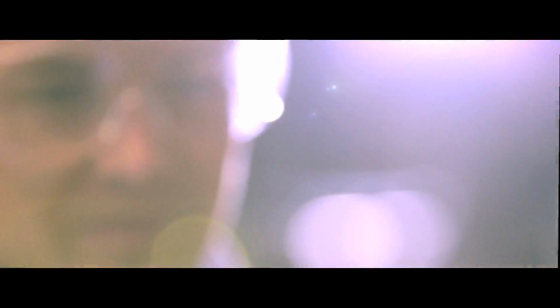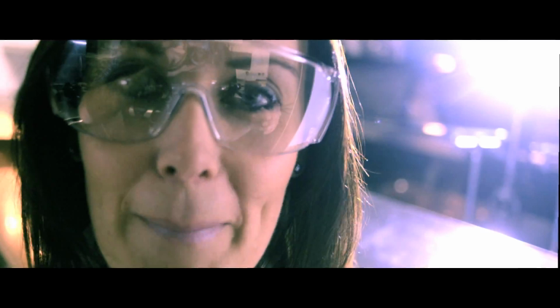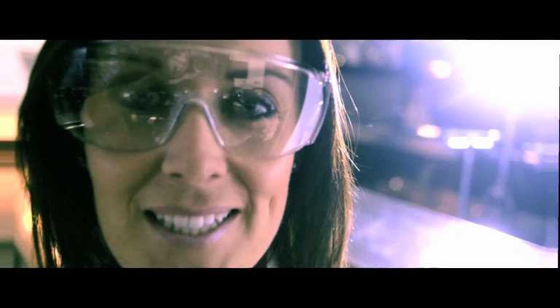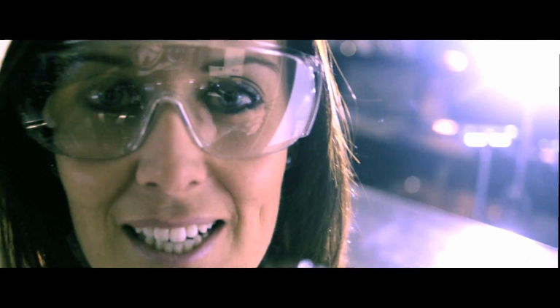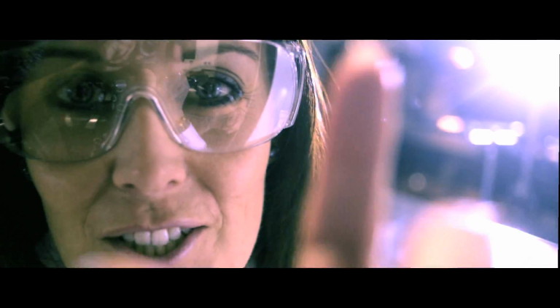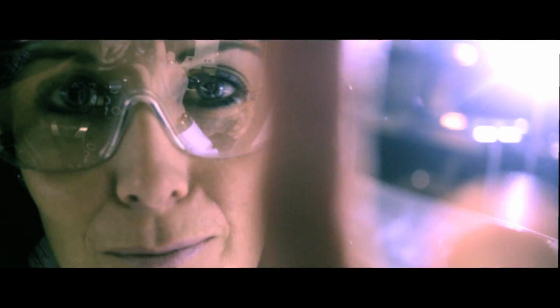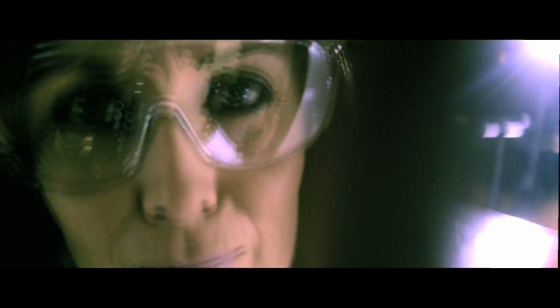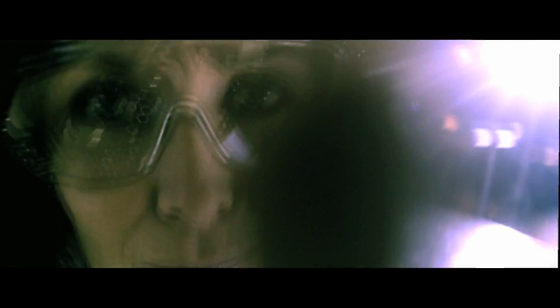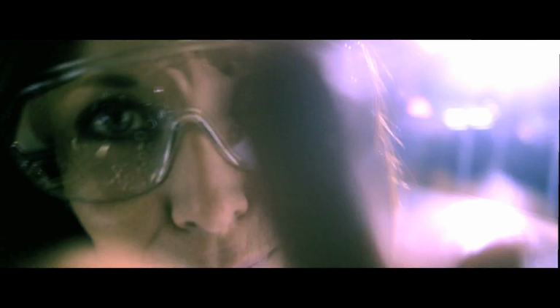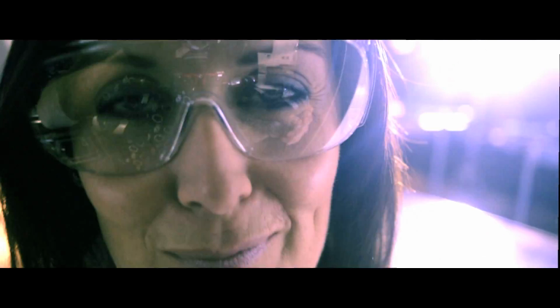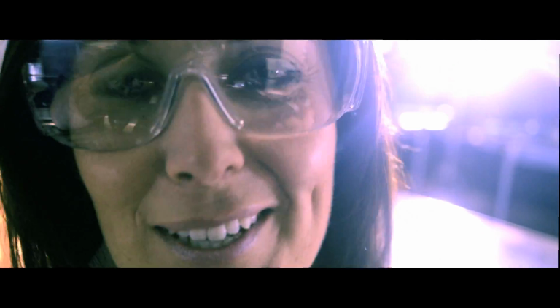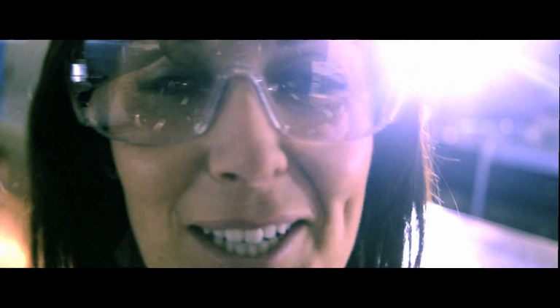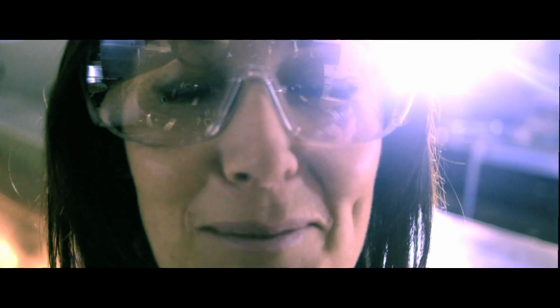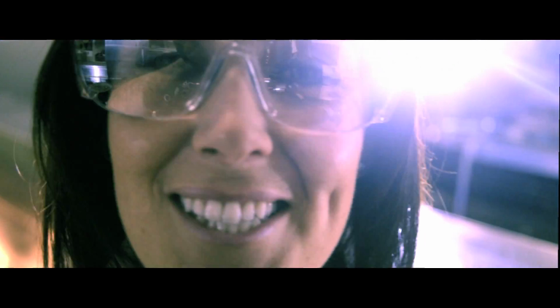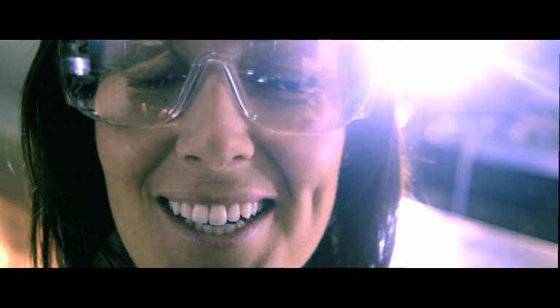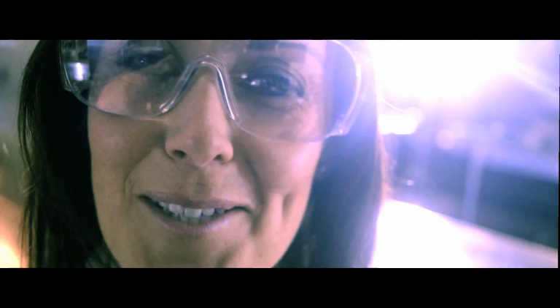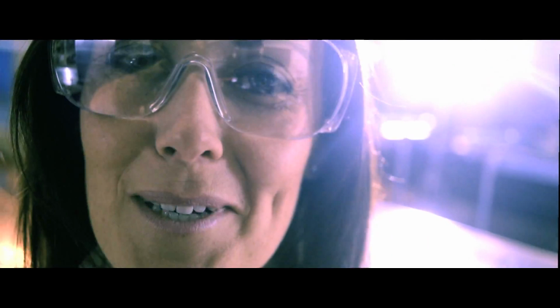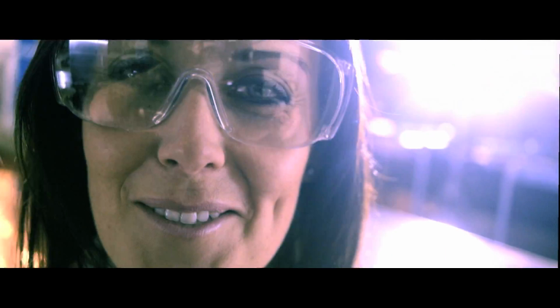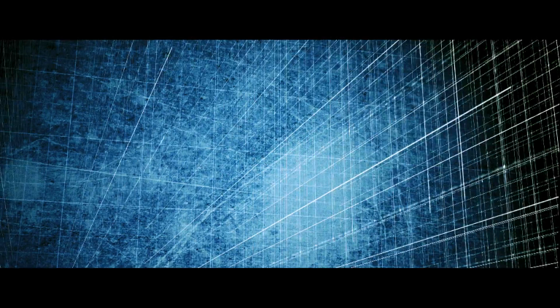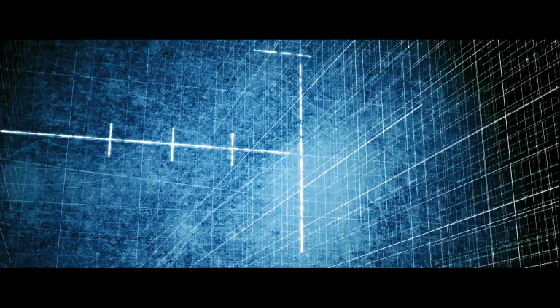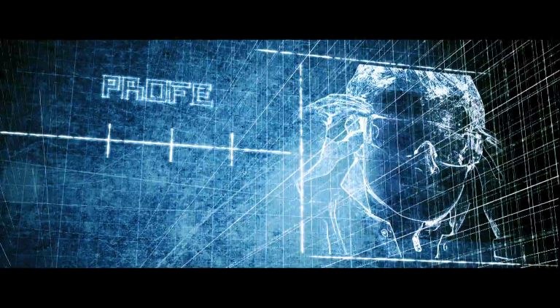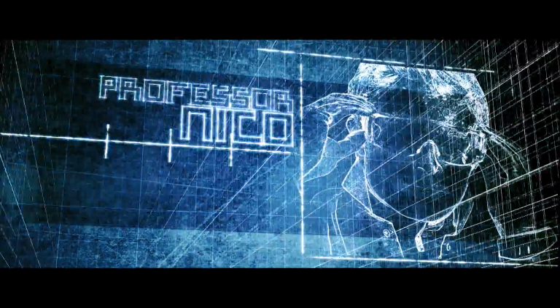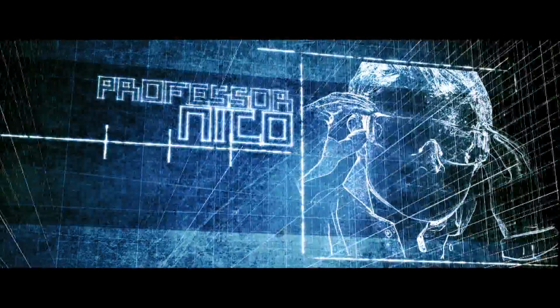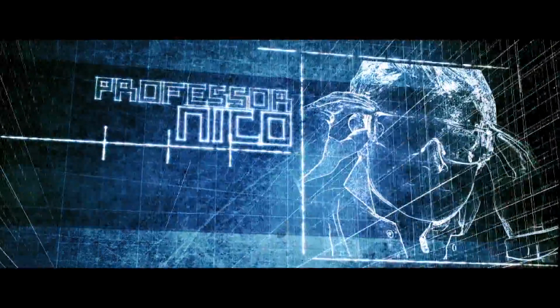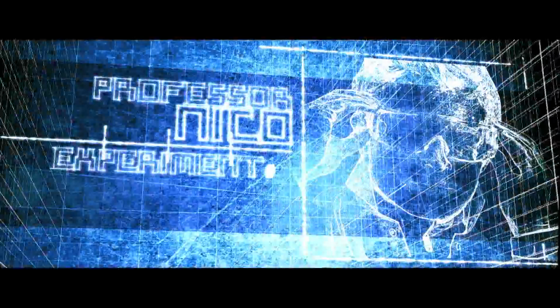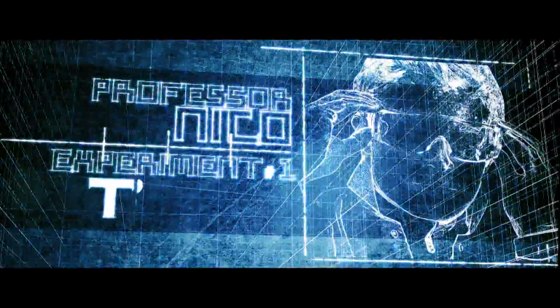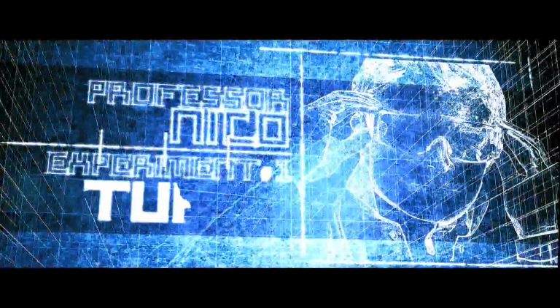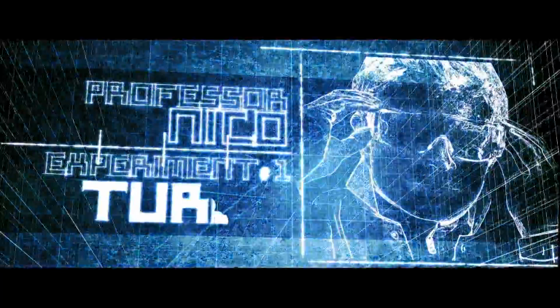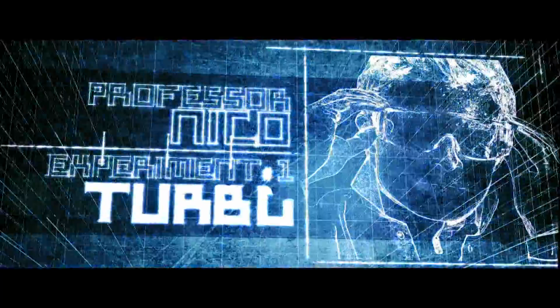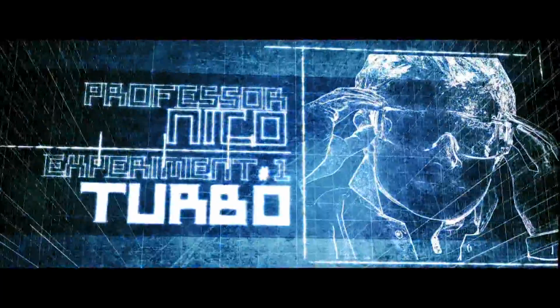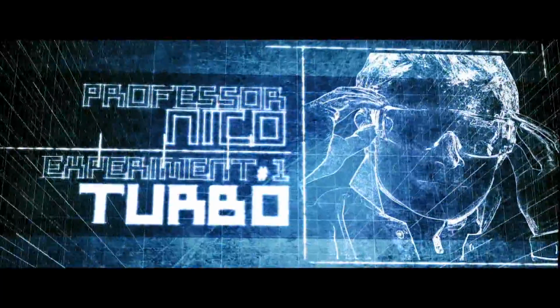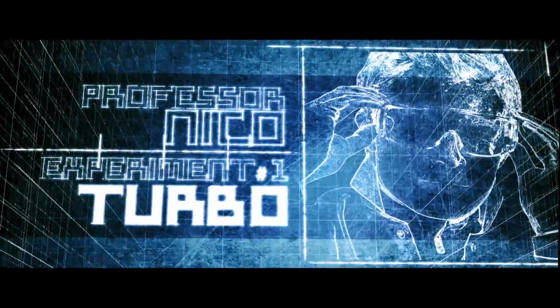Pay attention! Here comes the science bit. Experiment 1: the Turbo.